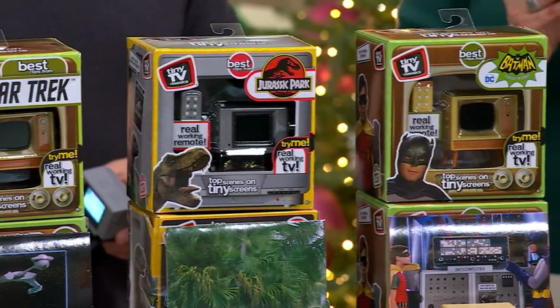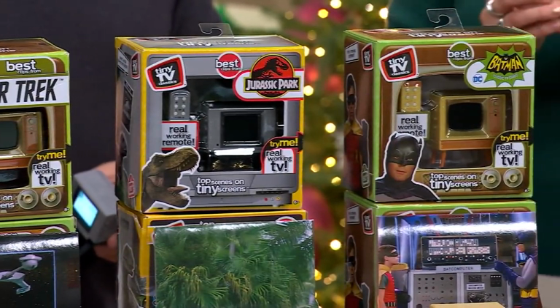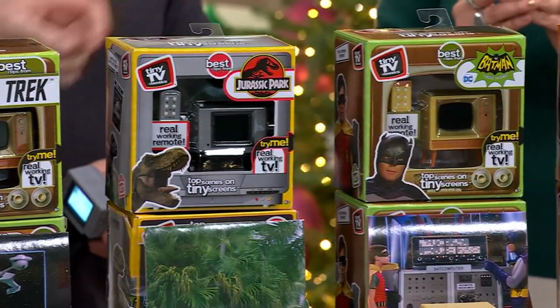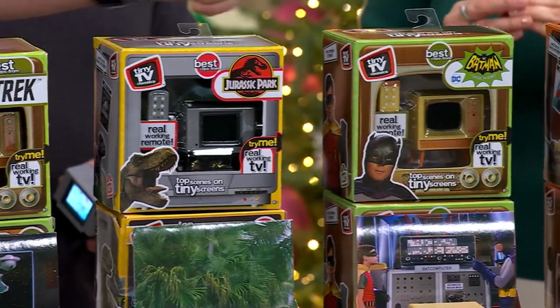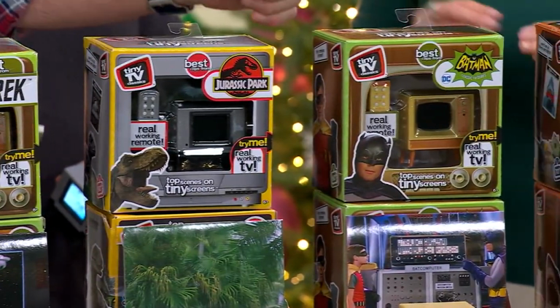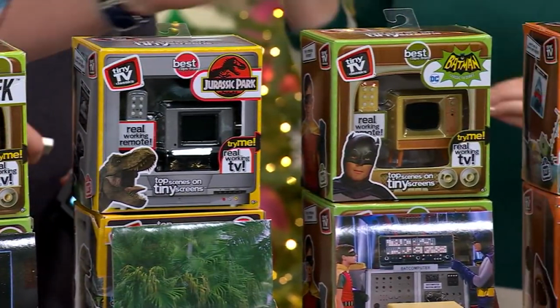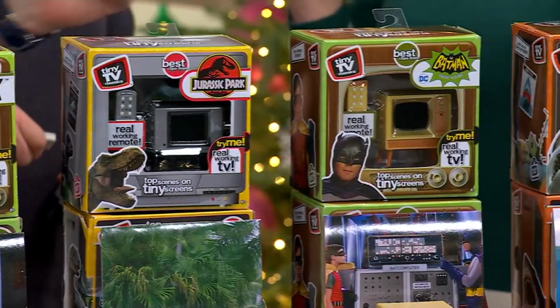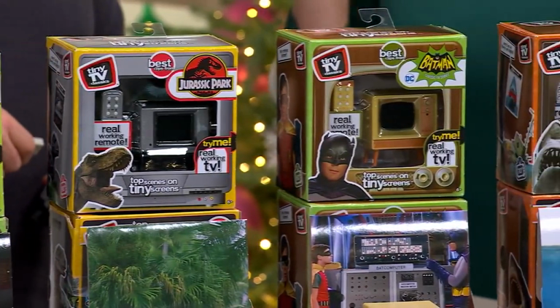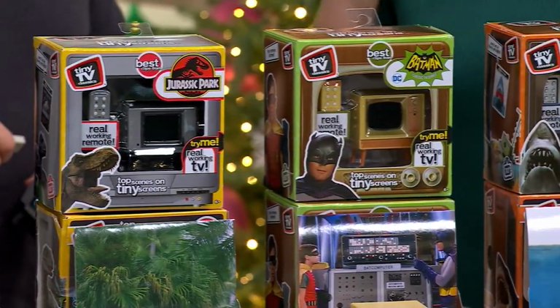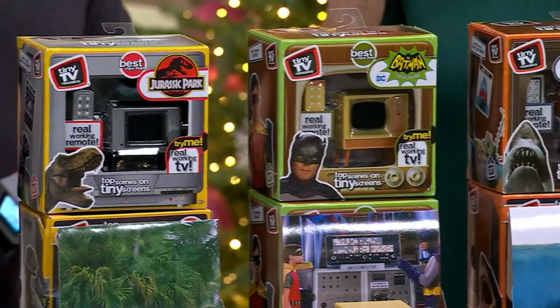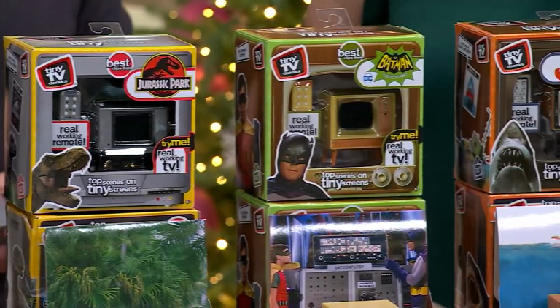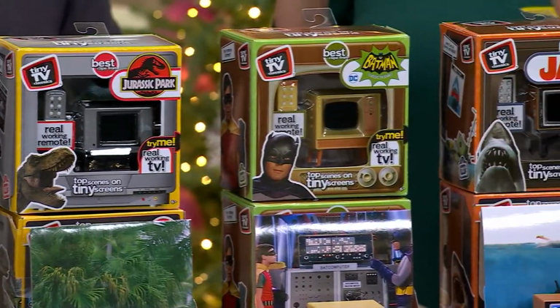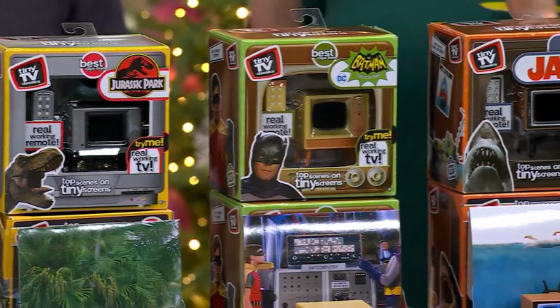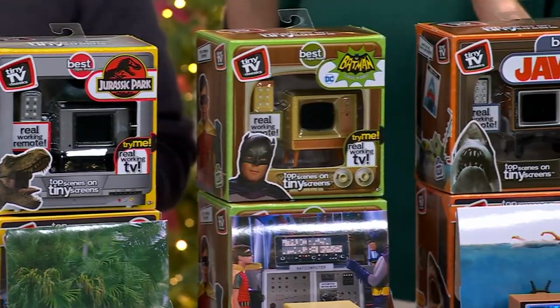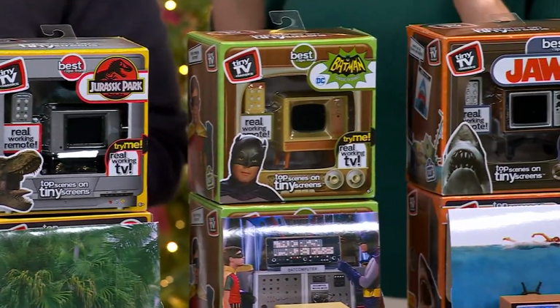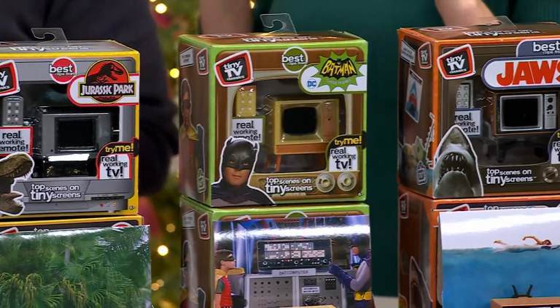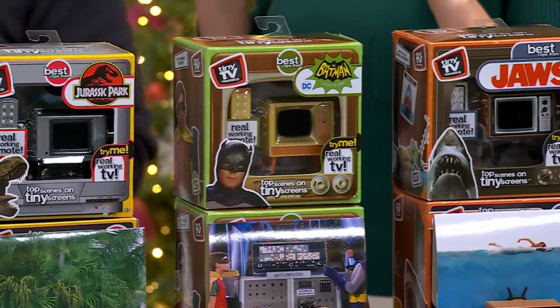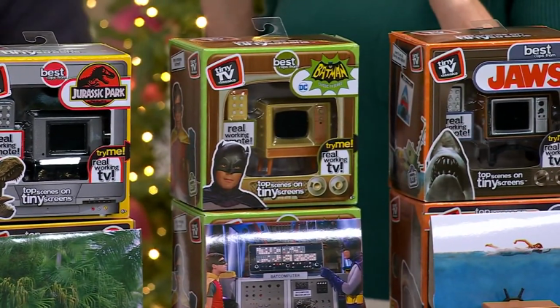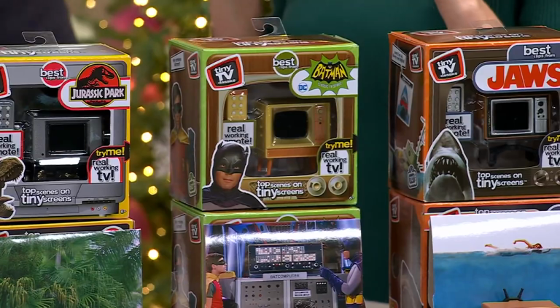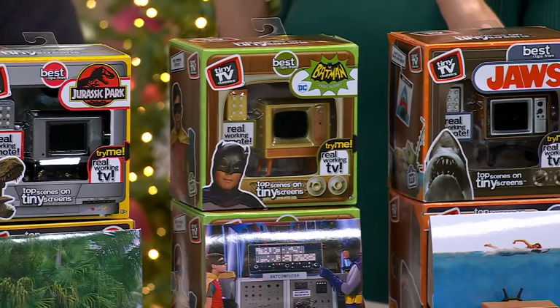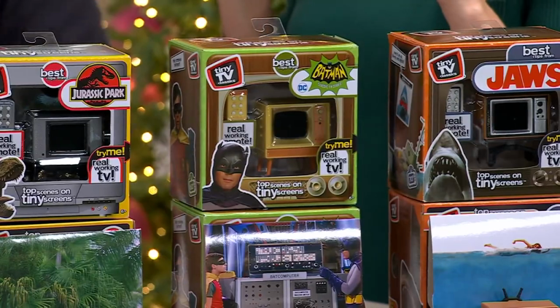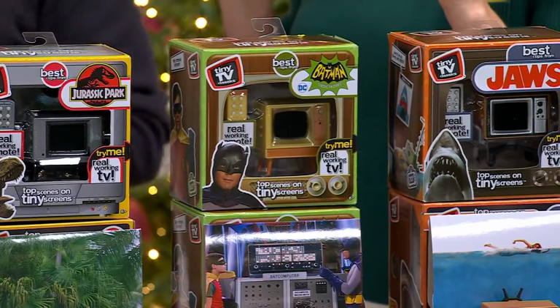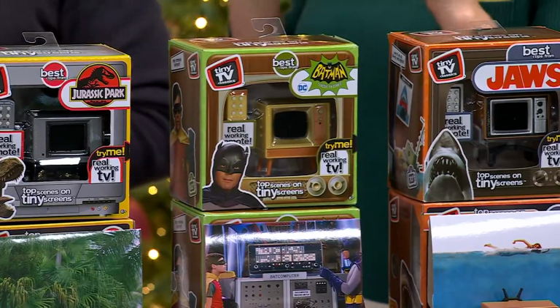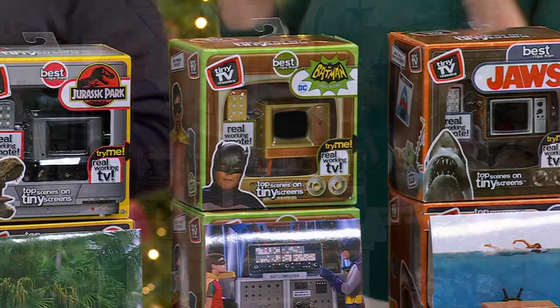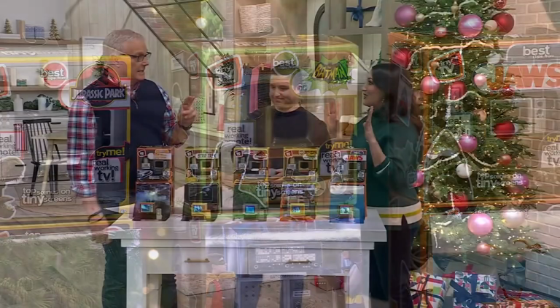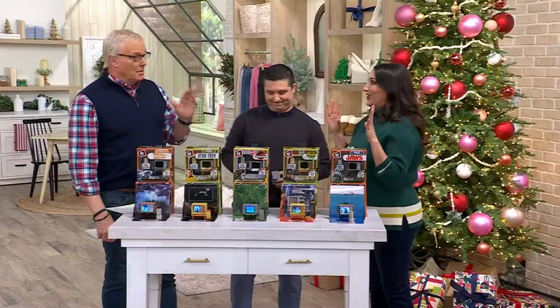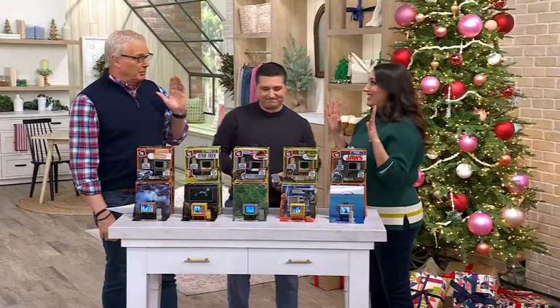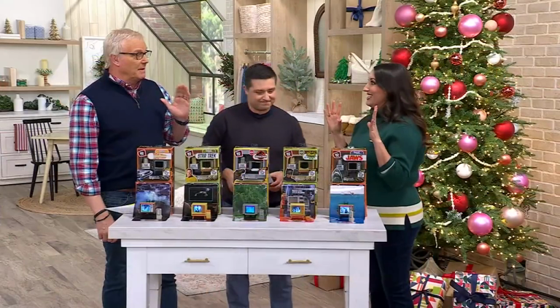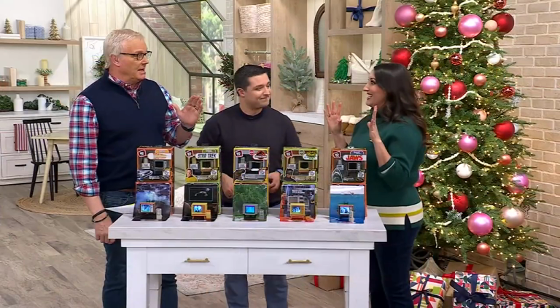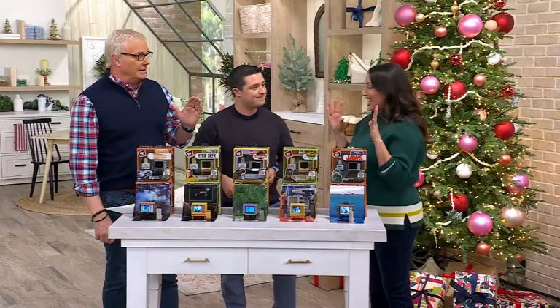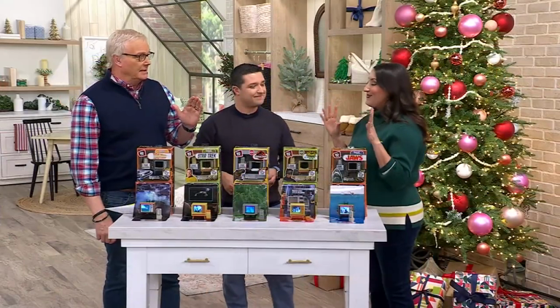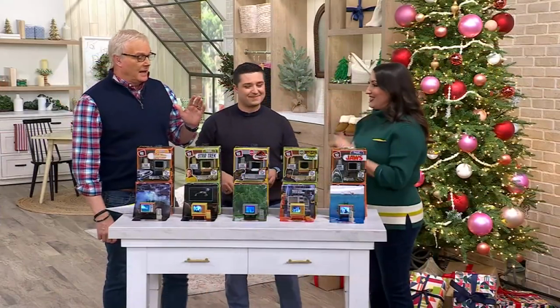Then we've got Jurassic Park. Do you remember the first time you saw that? I remember the first time I saw it — came out in '94. Absolutely scared the heck out of me. It was so good. Blew my mind.